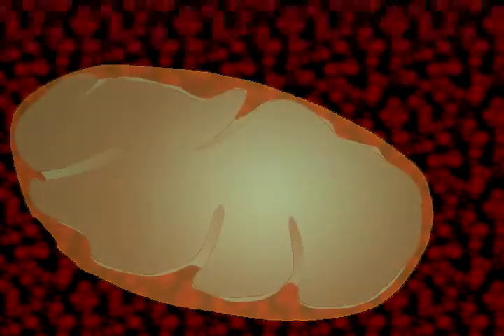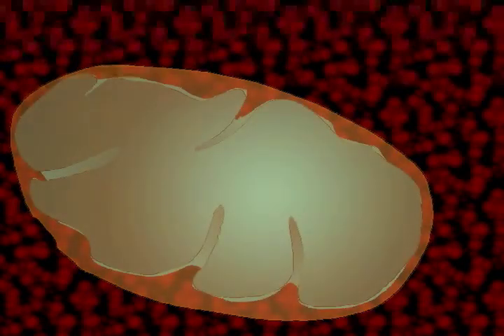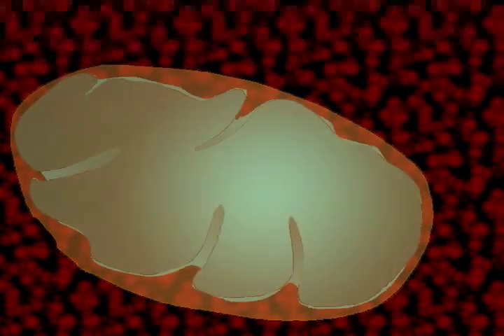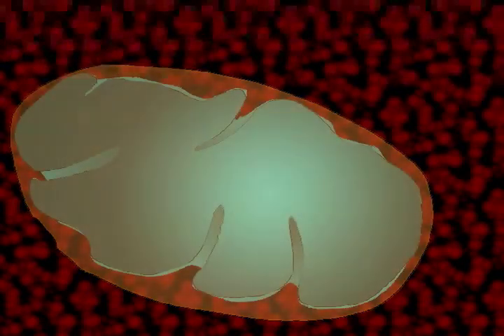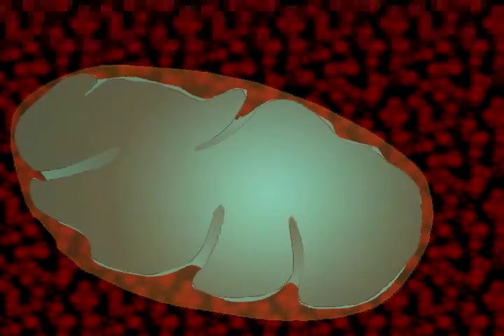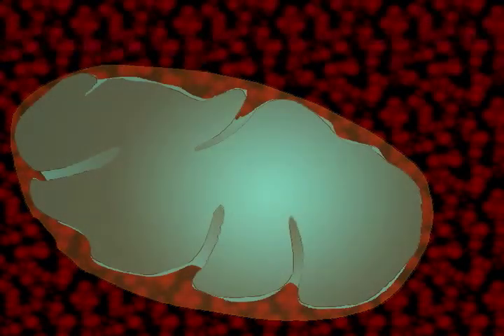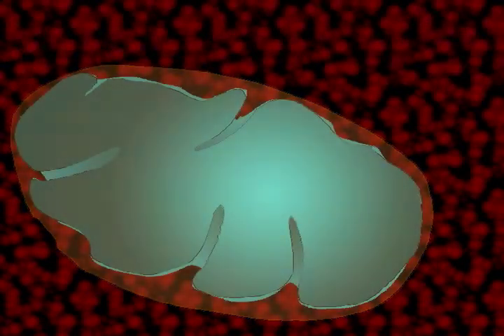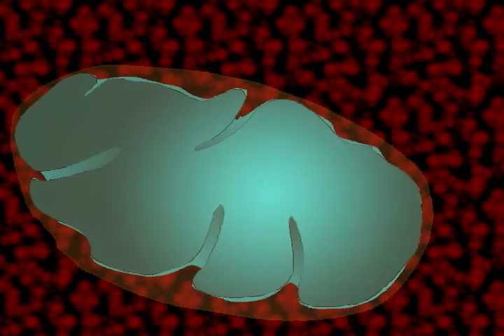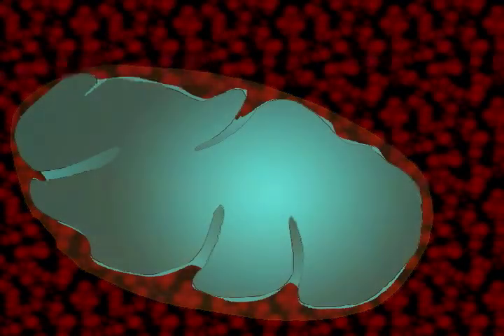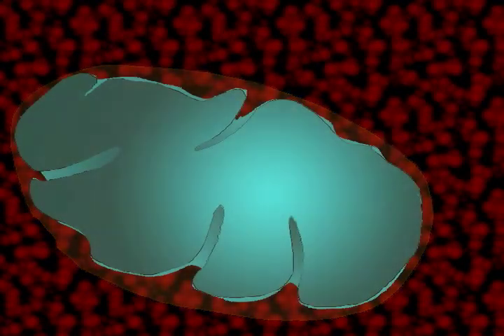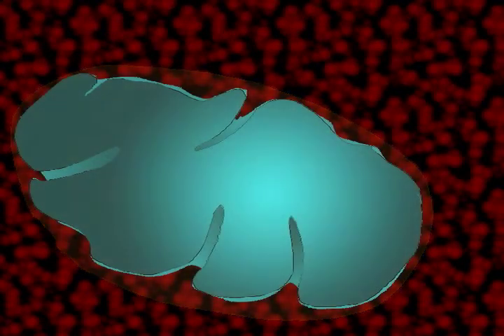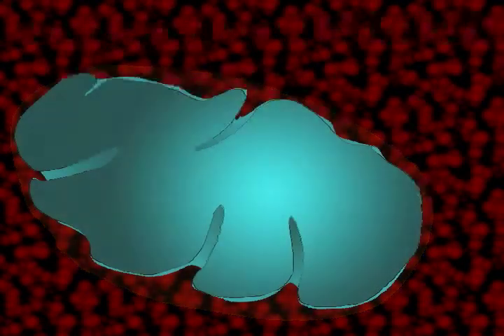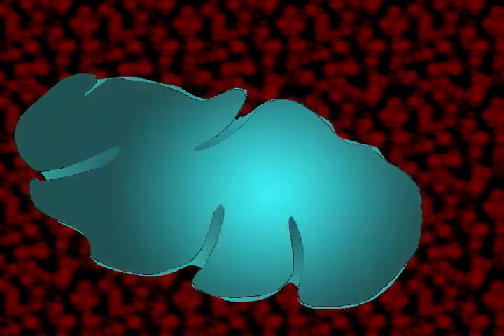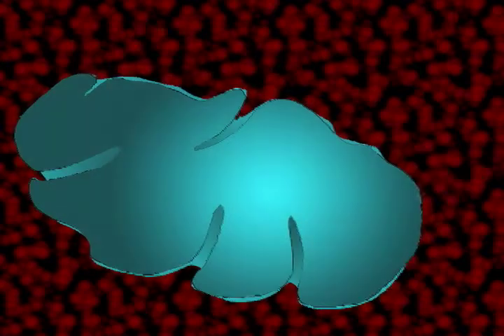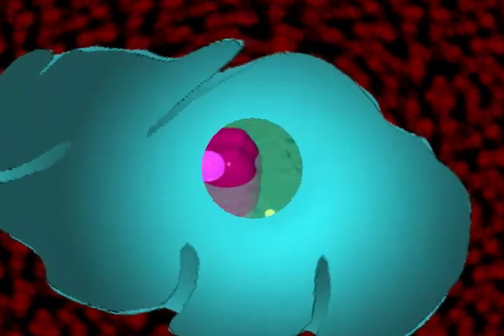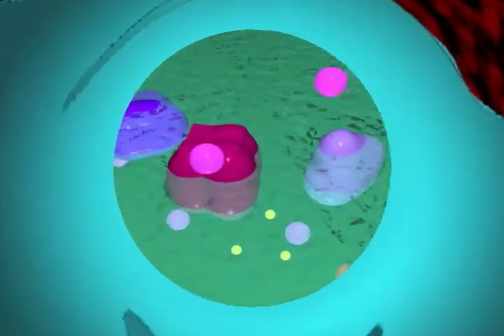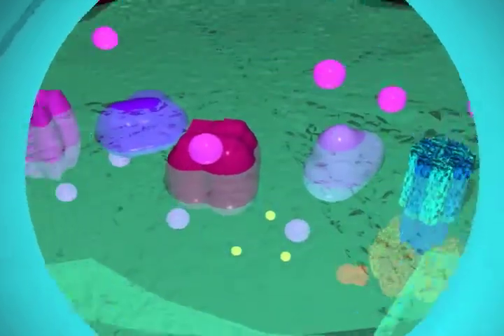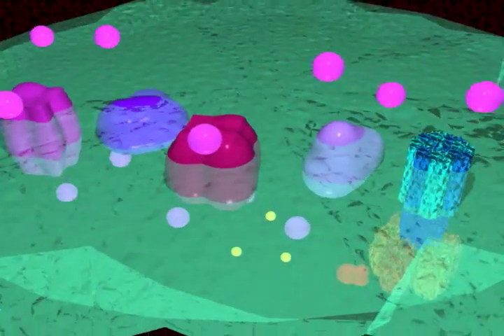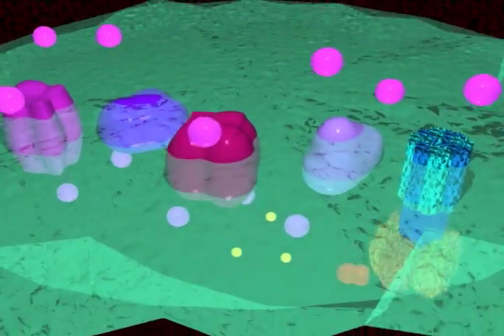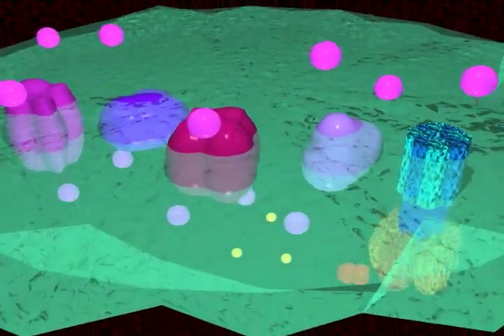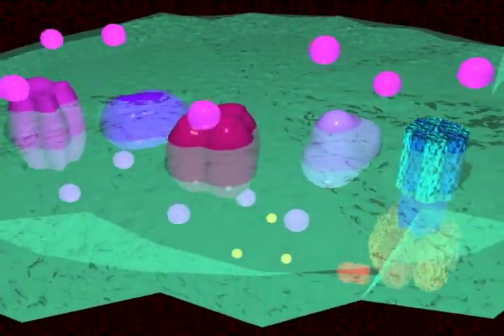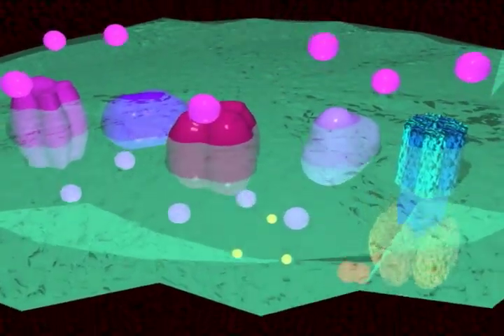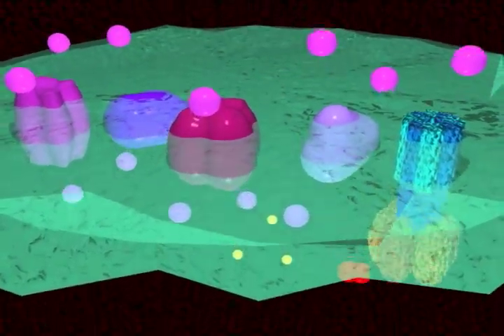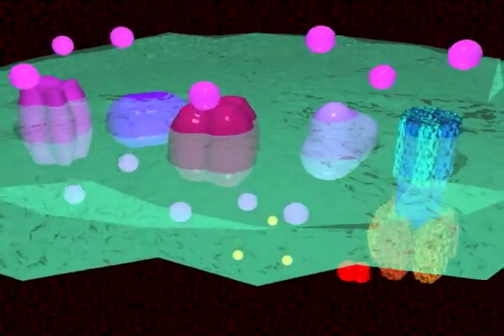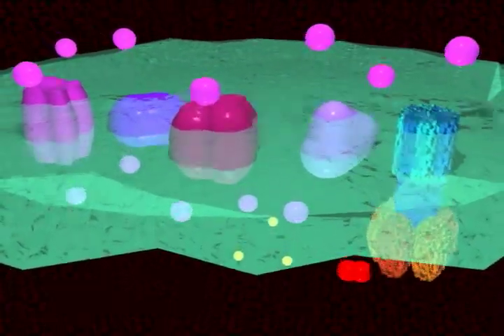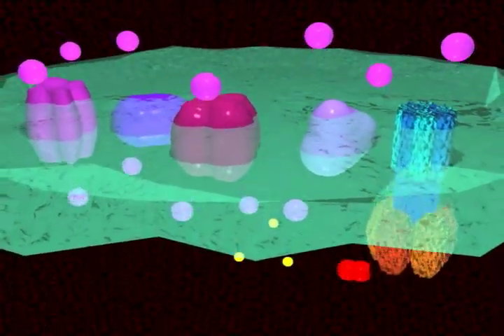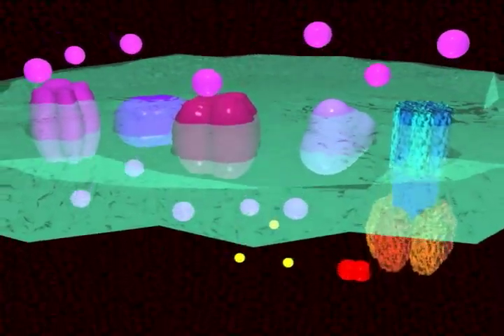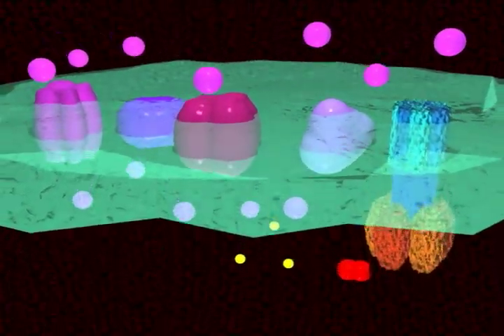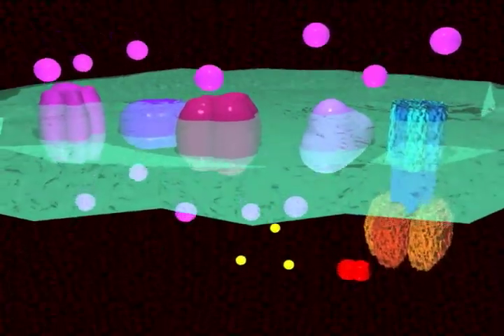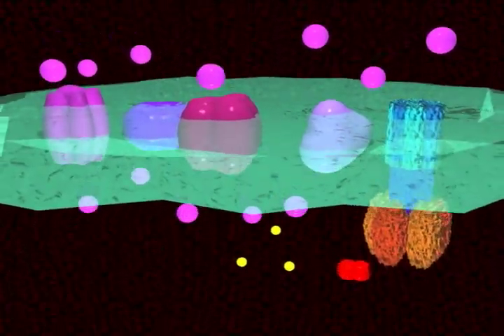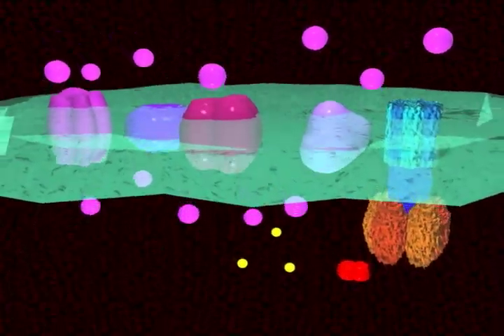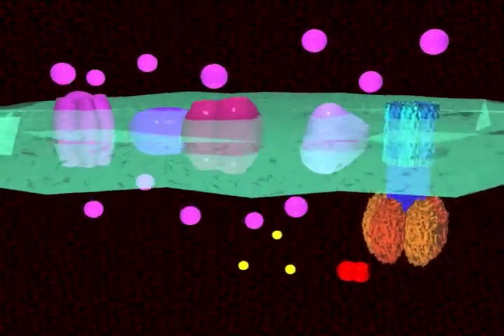It contains an outer membrane and an inner membrane. The latter is where all the action occurs. This is the last part of energy generation: the electron transport chain.